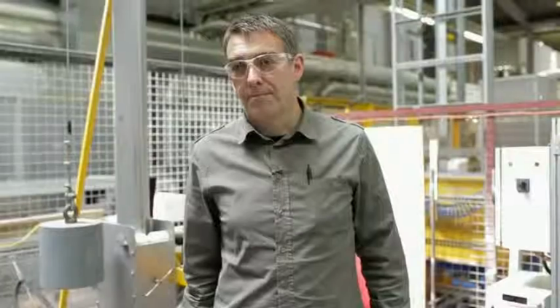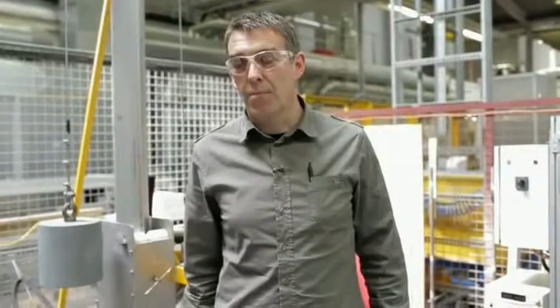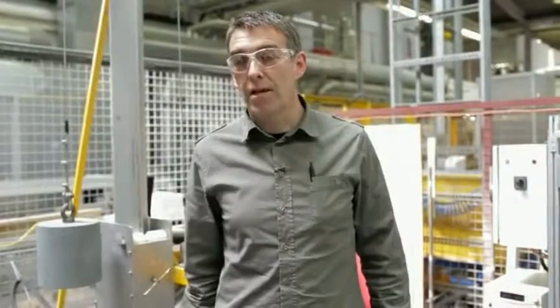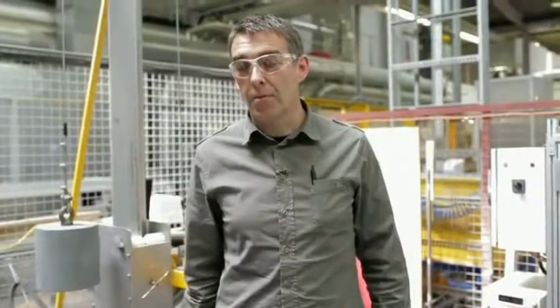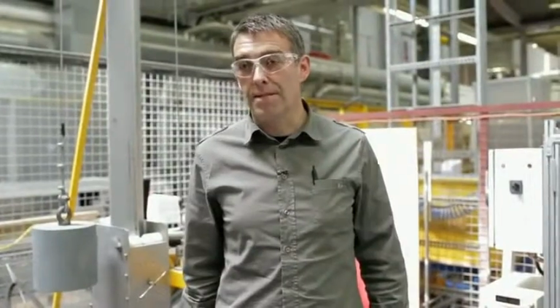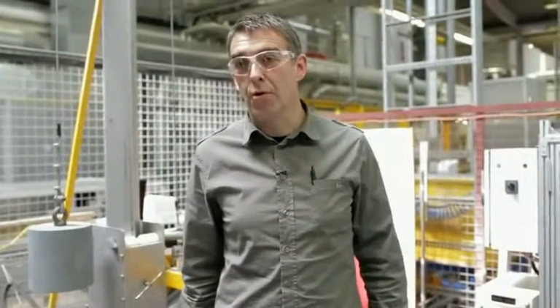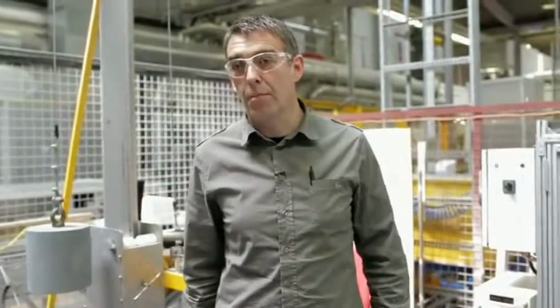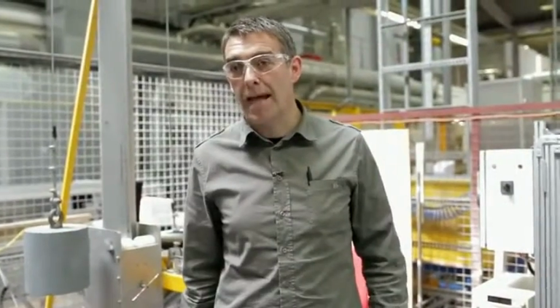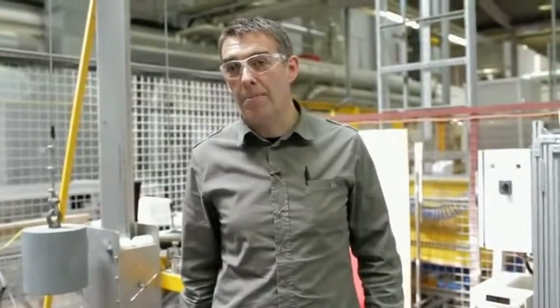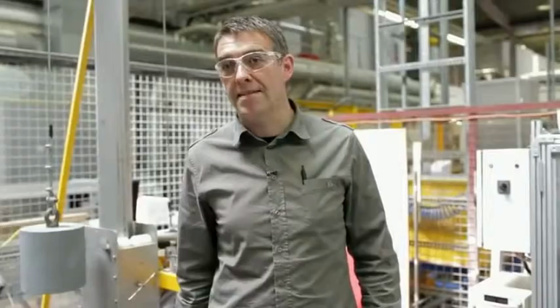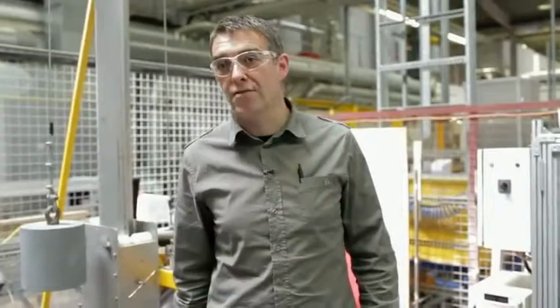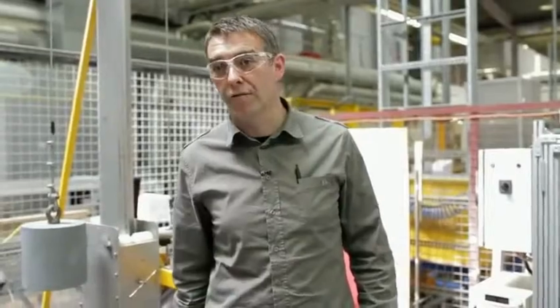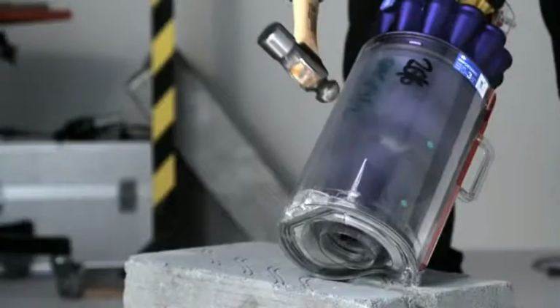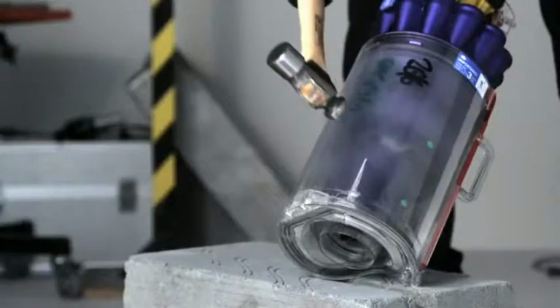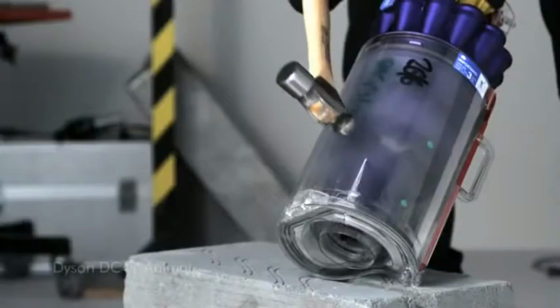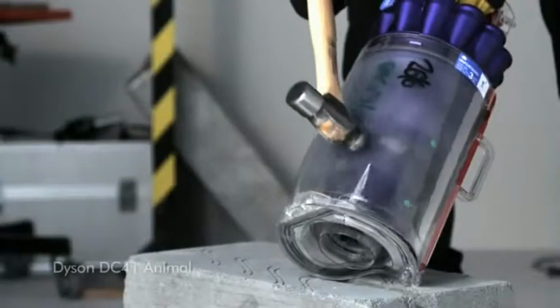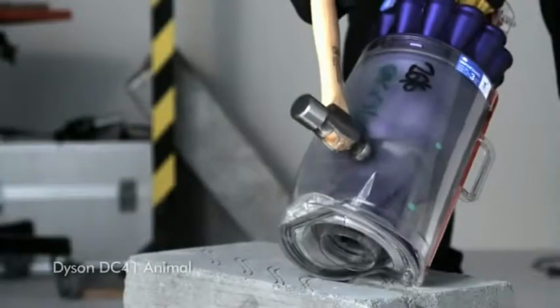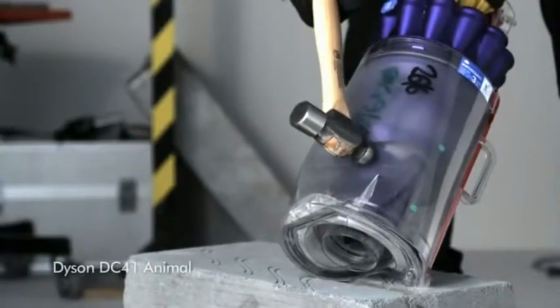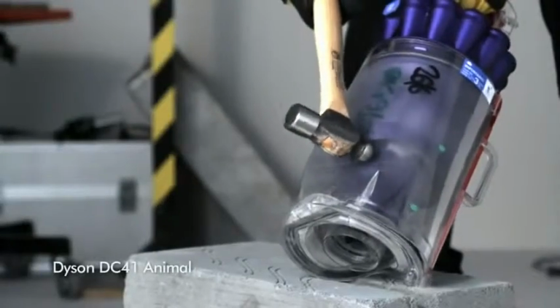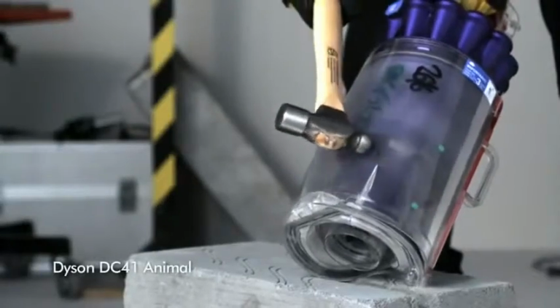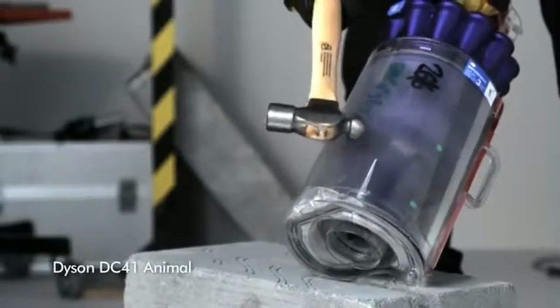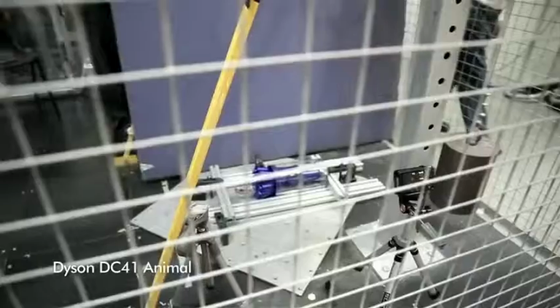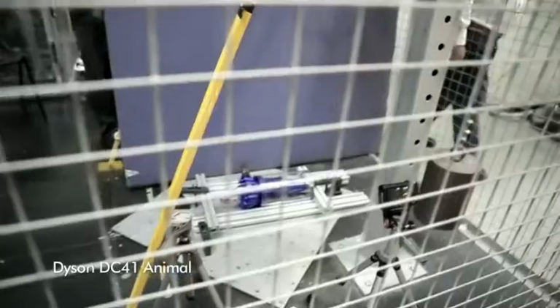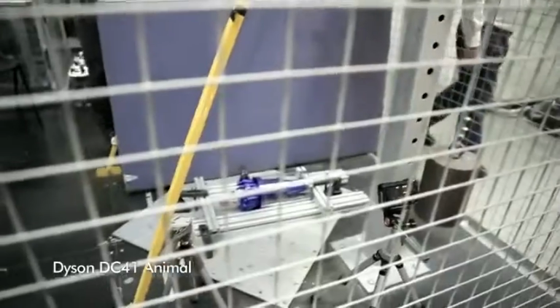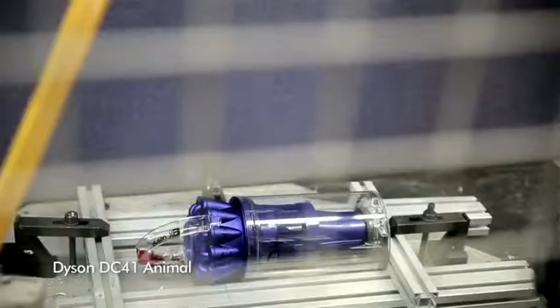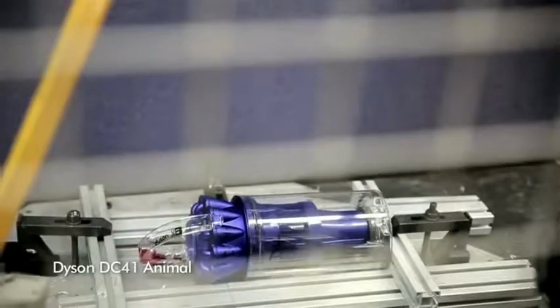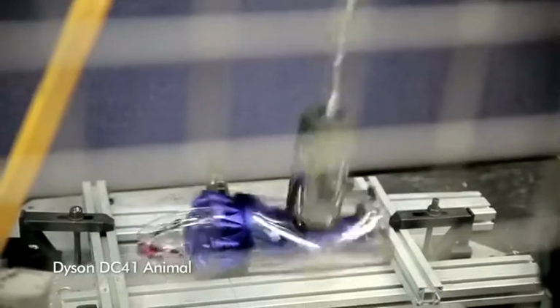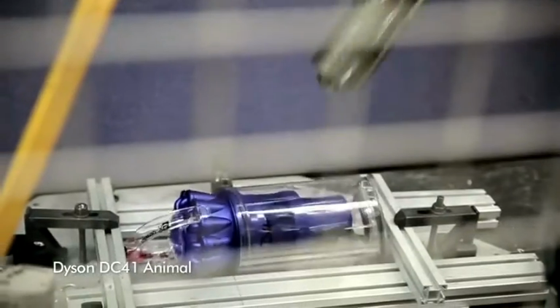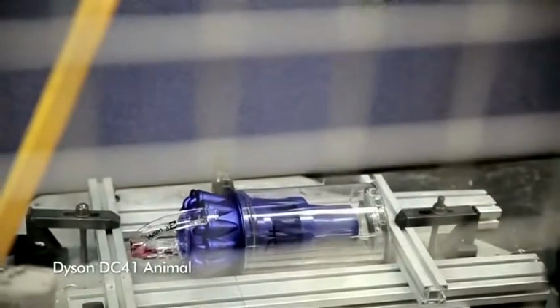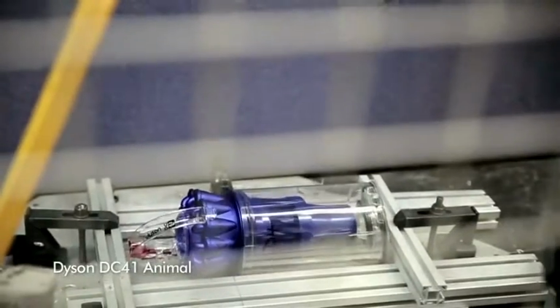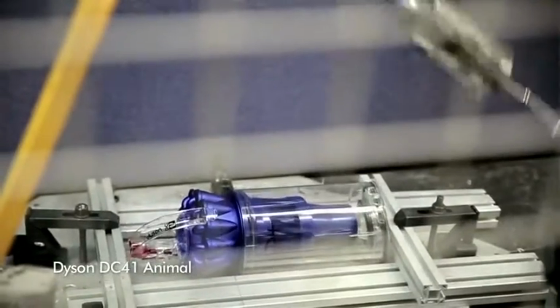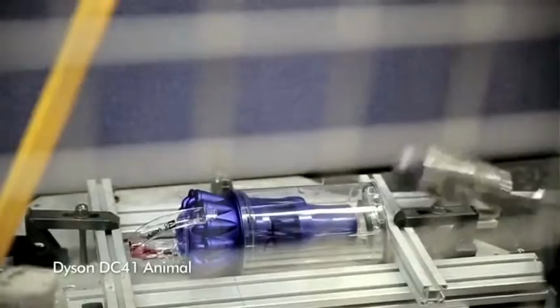The polycarbonate material we make our bins out of is so tough it's used for riot shields. So it's a bit of a harsh test but it makes the point.